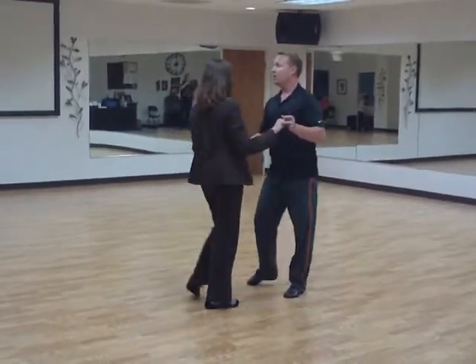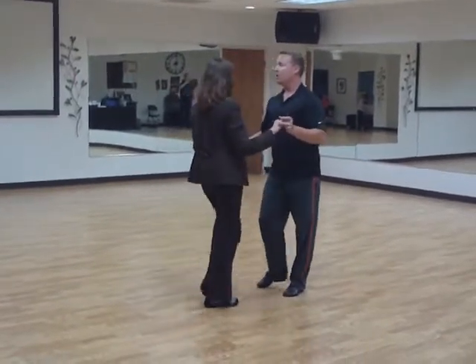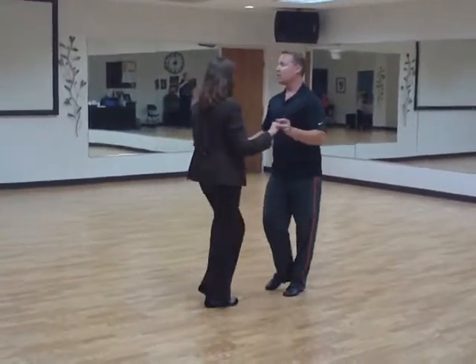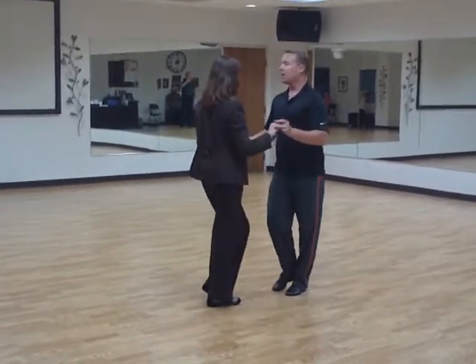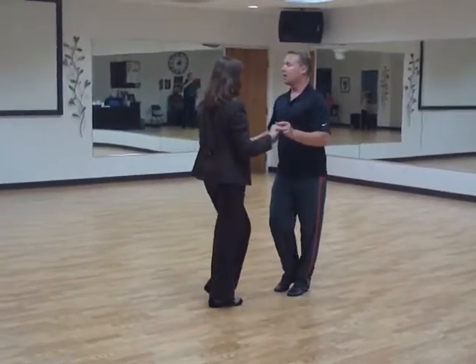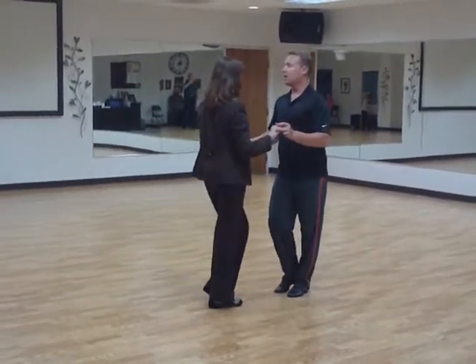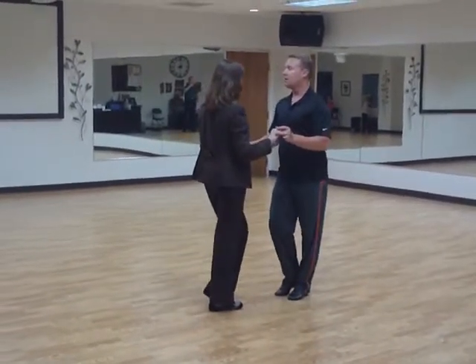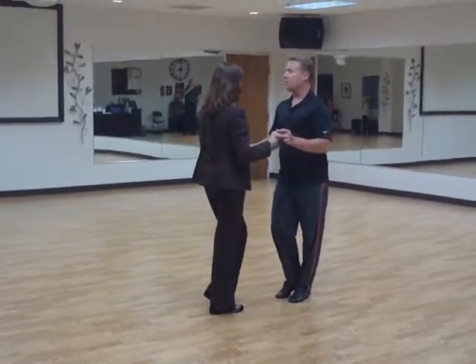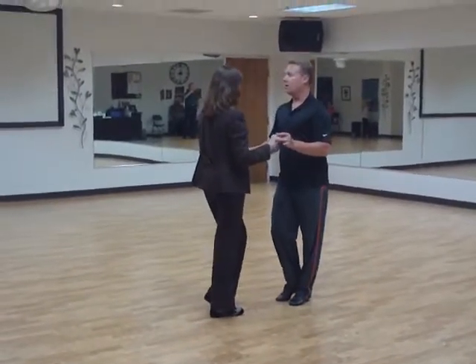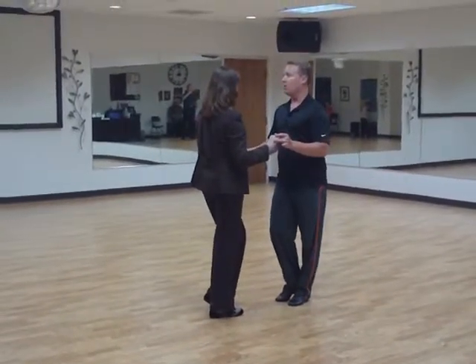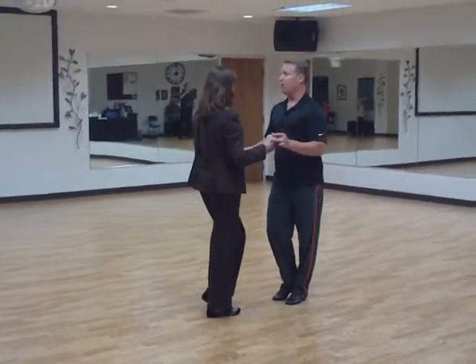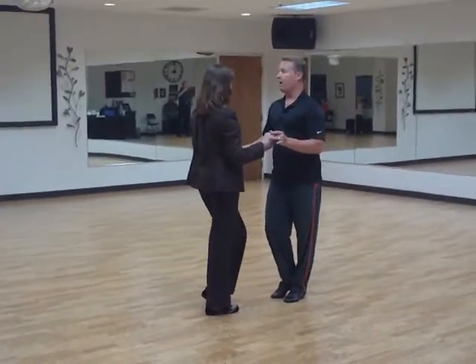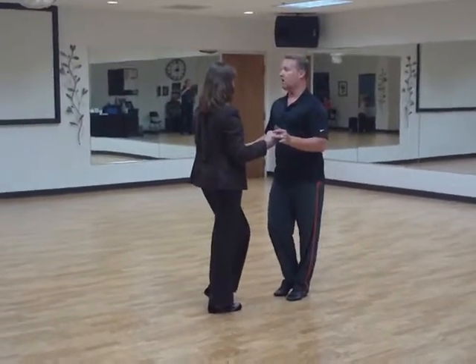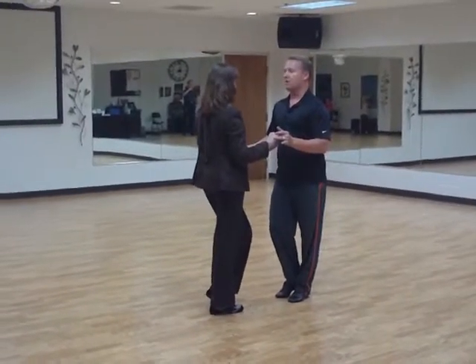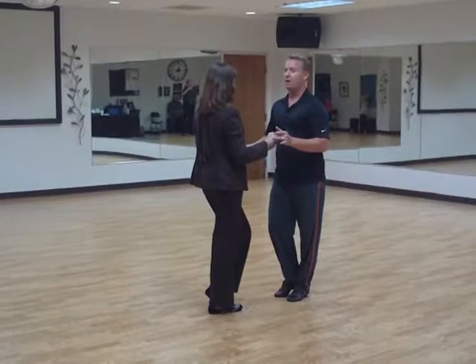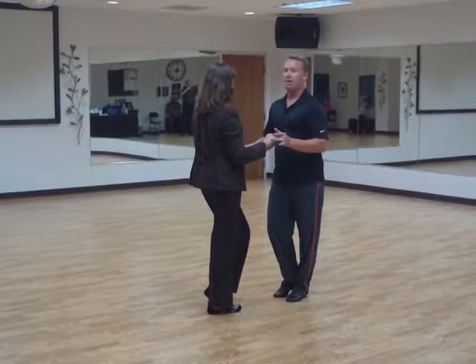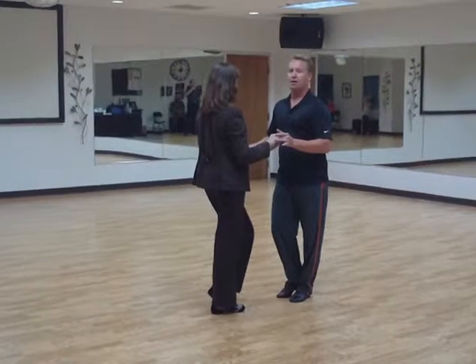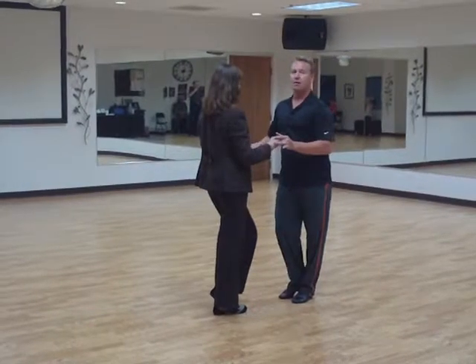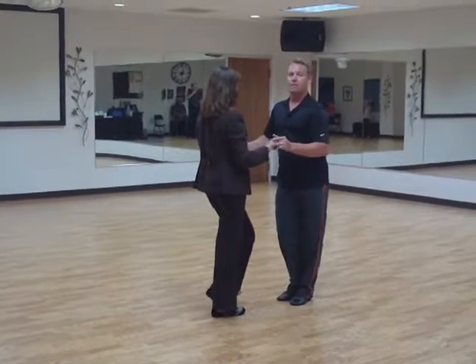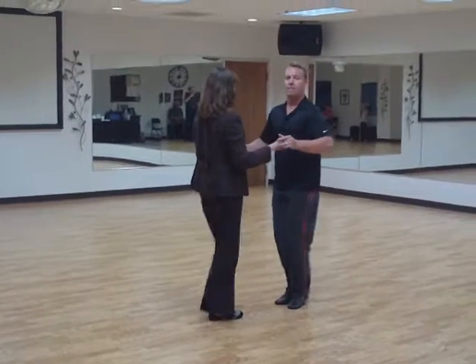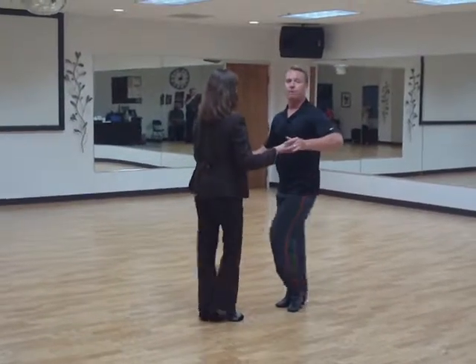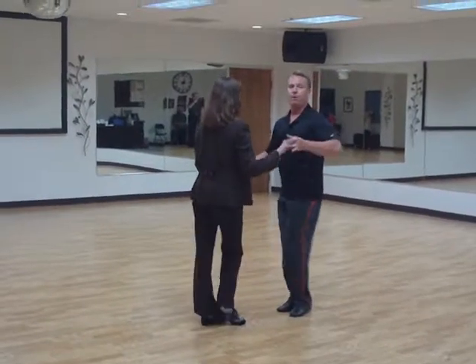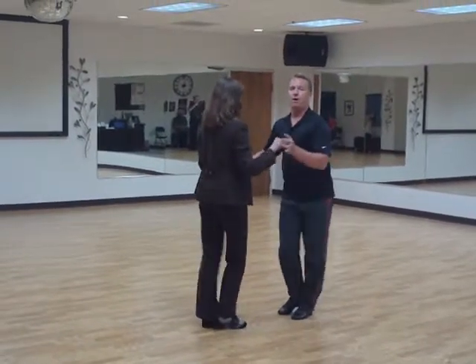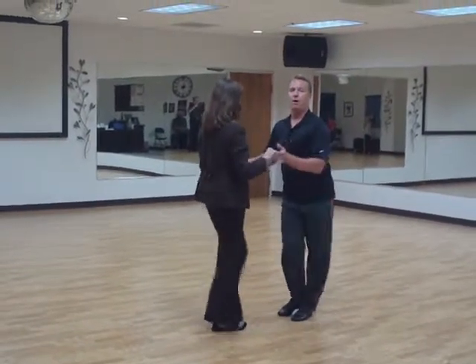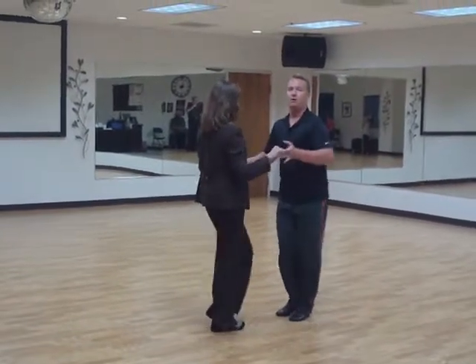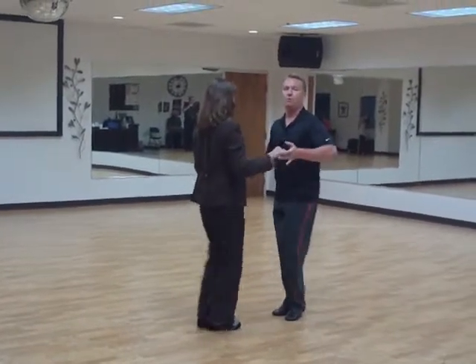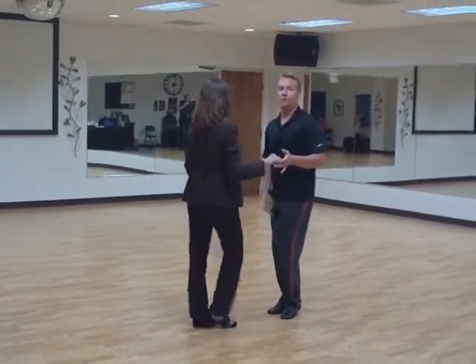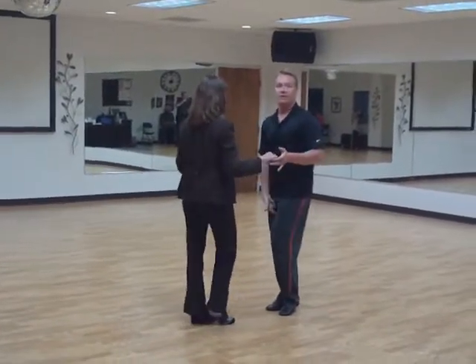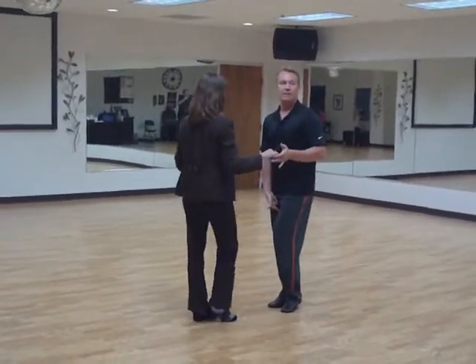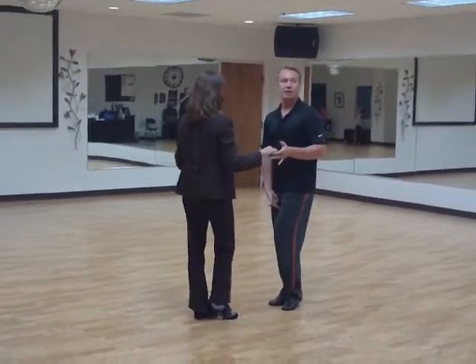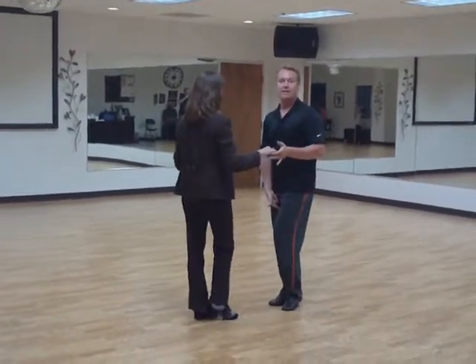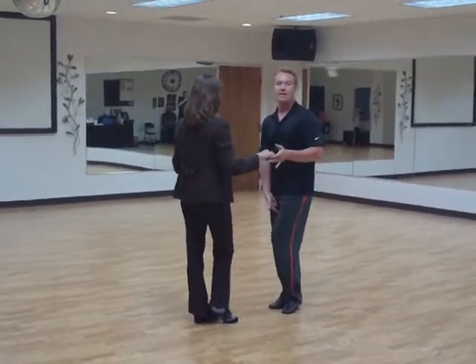We close our legs together, and it's like we're wearing corduroy pants trying to start a fire. Four, and one. Keep it all tight.